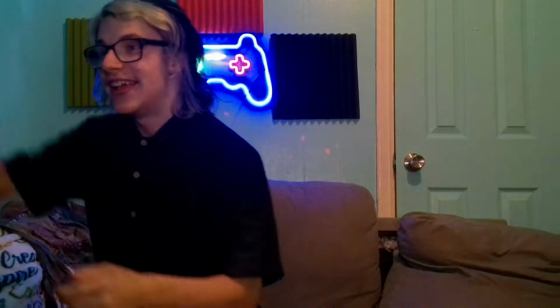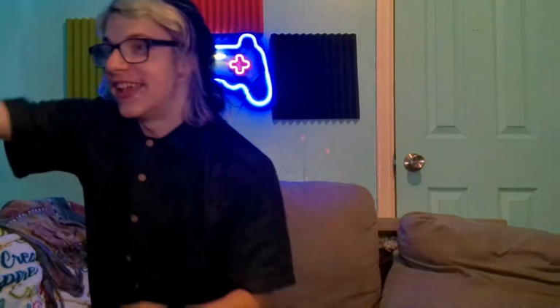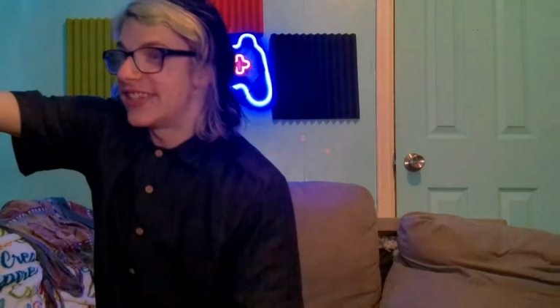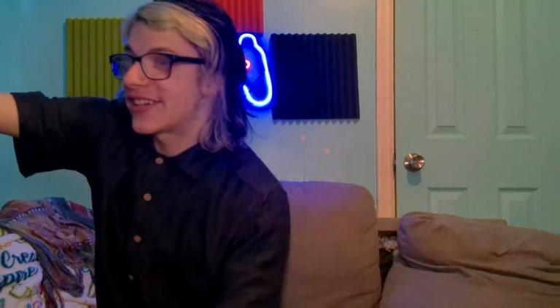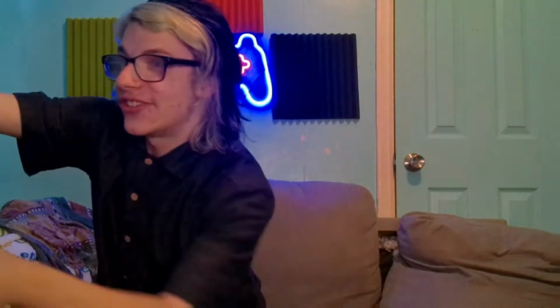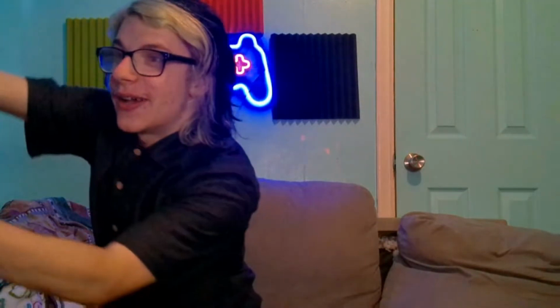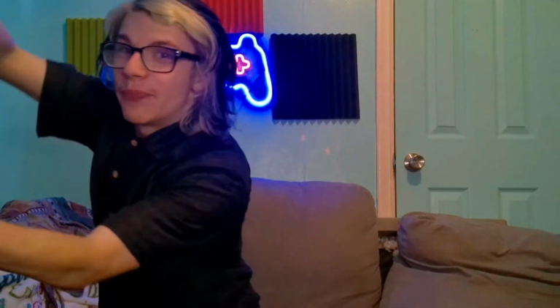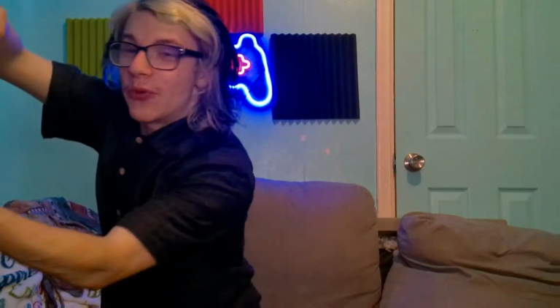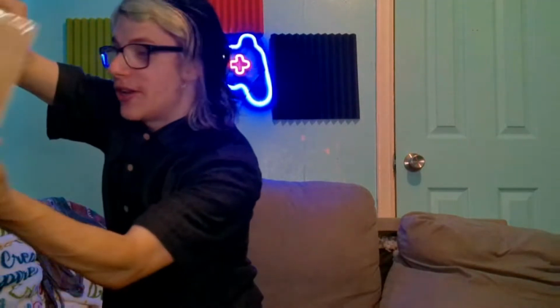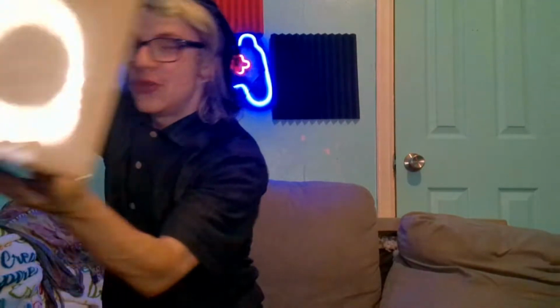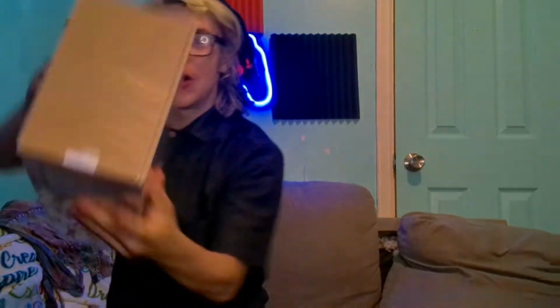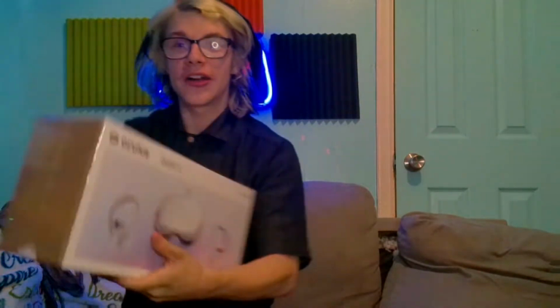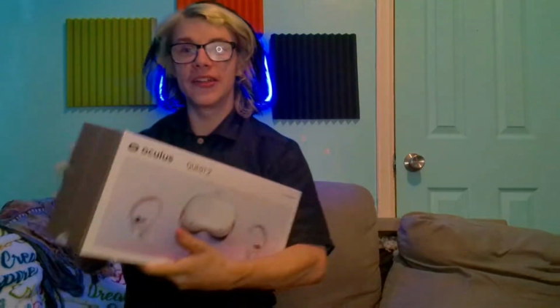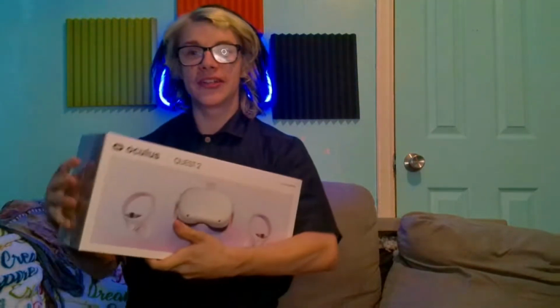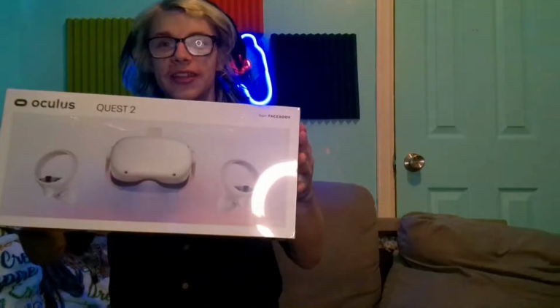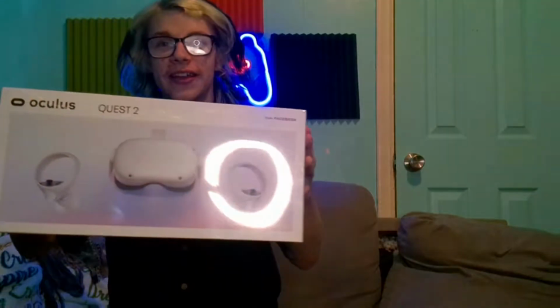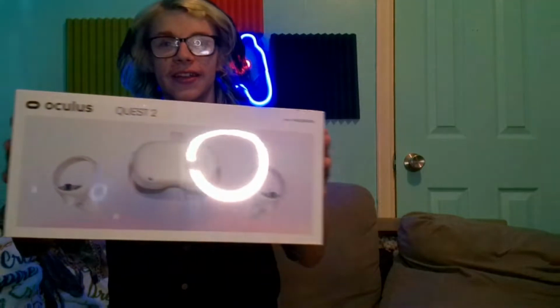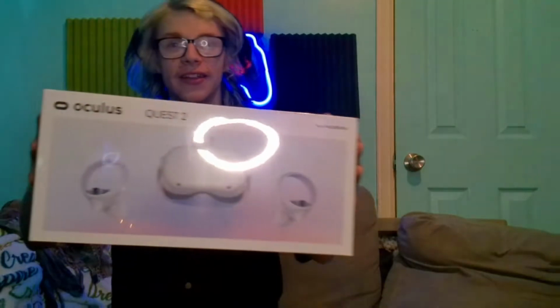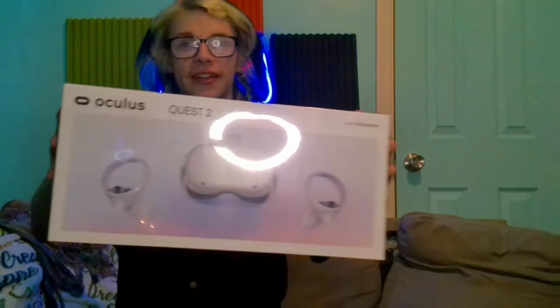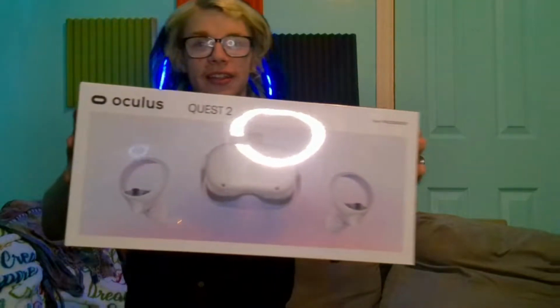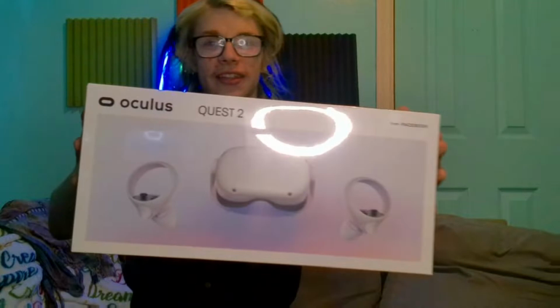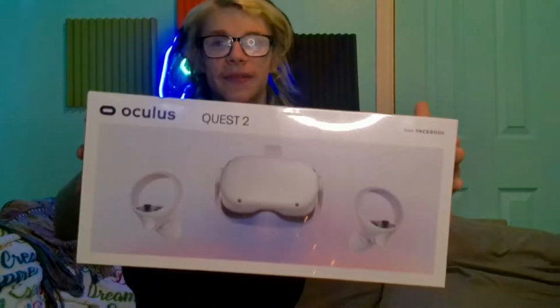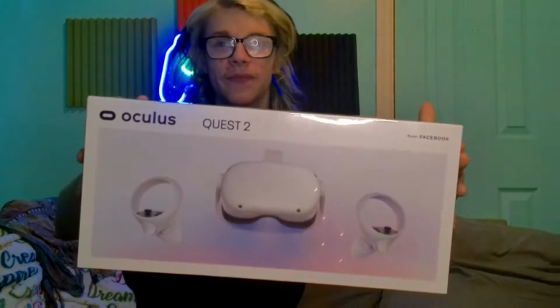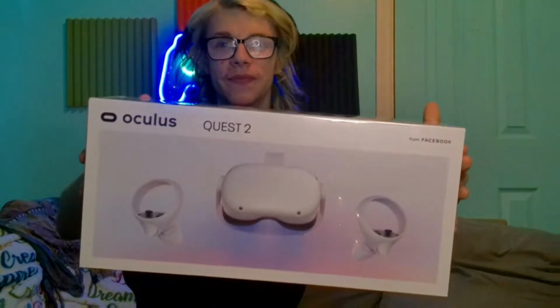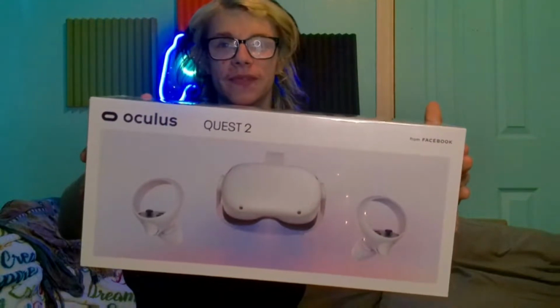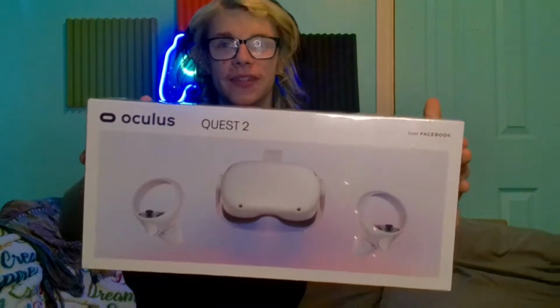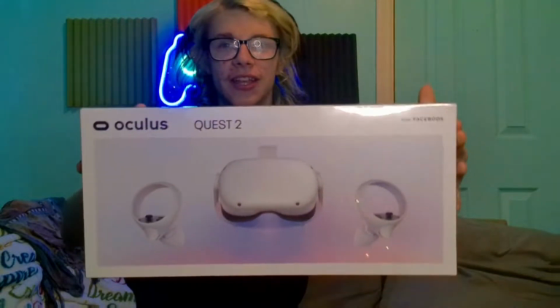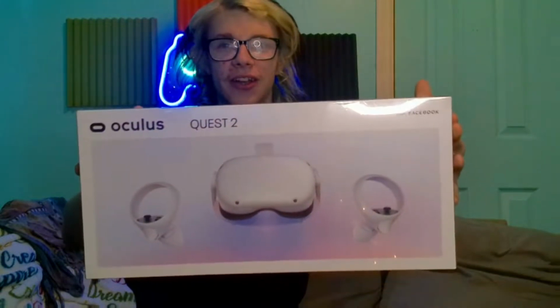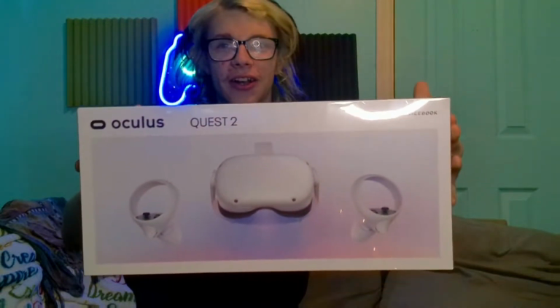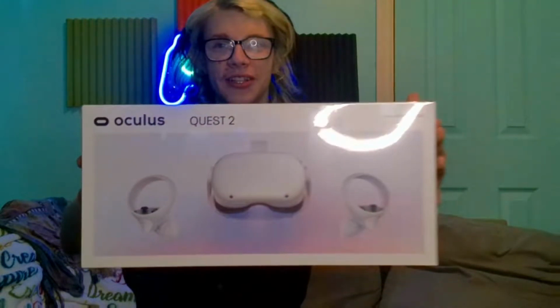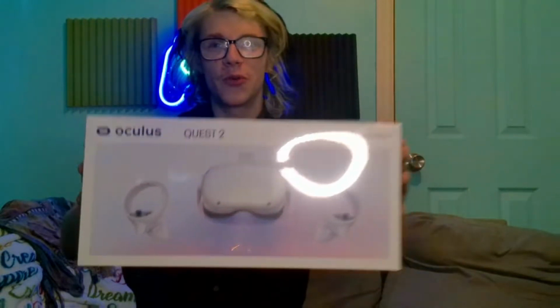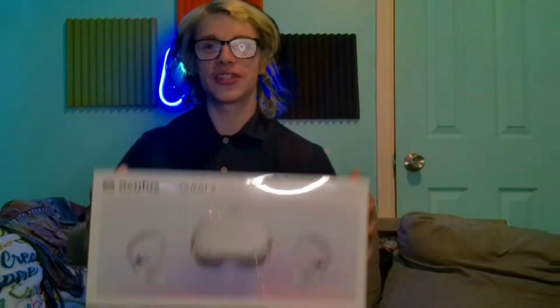It's actually a brand new Oculus. Look at that — an Oculus Quest 2.